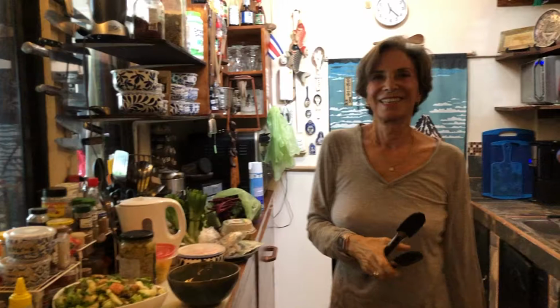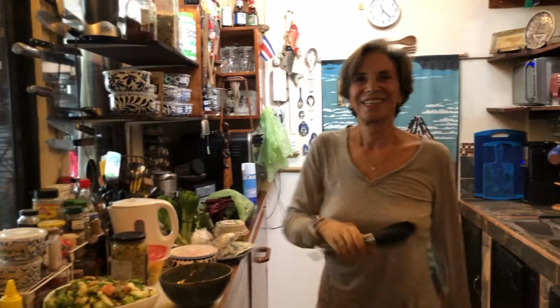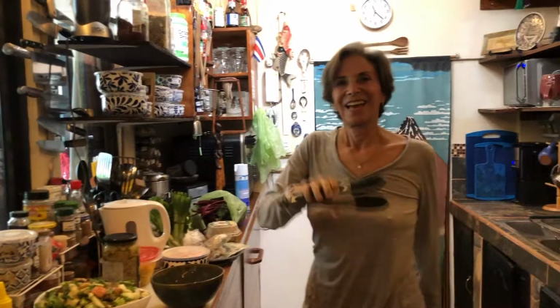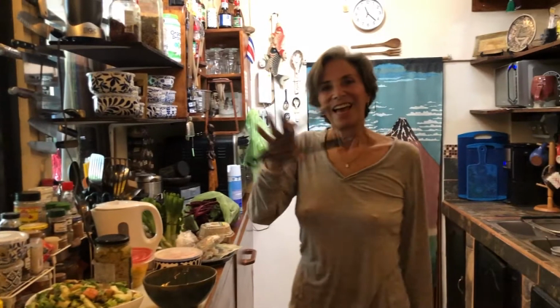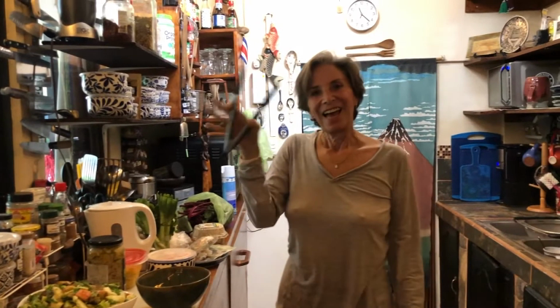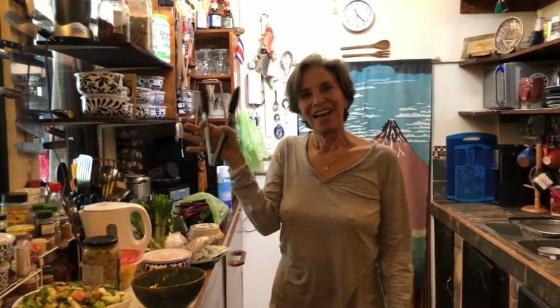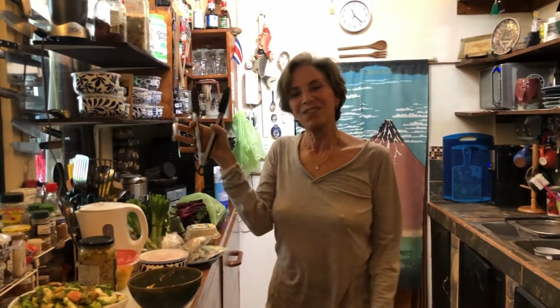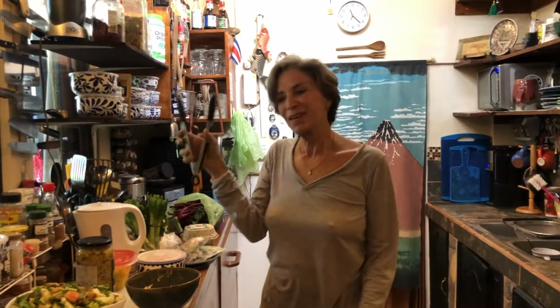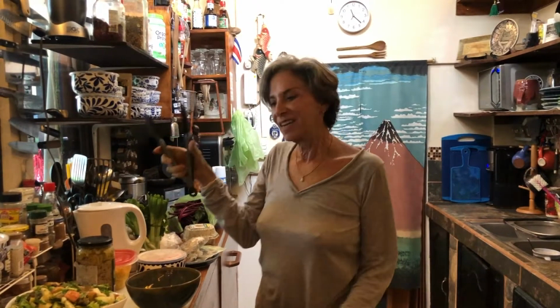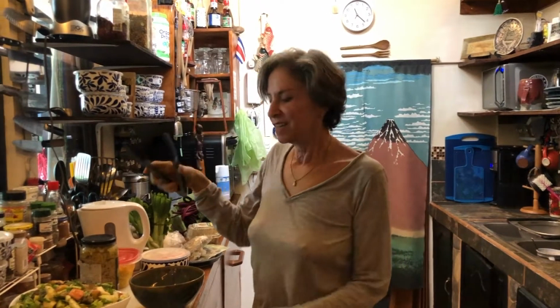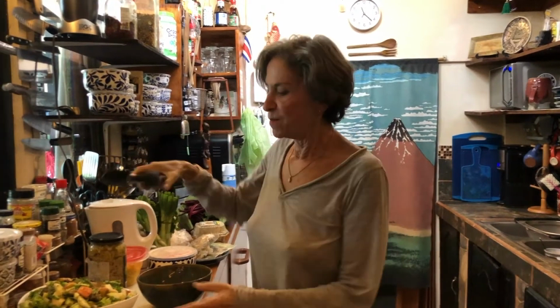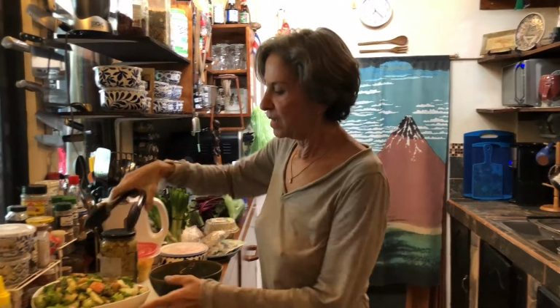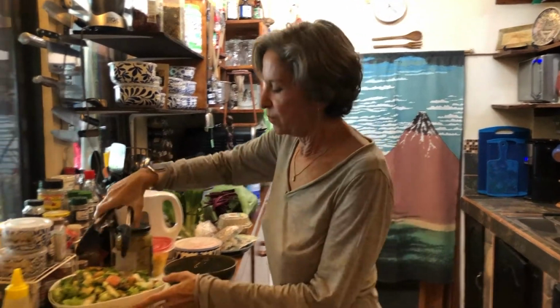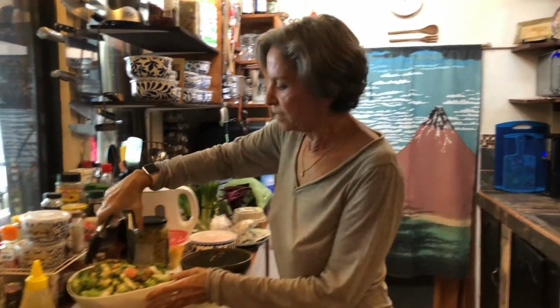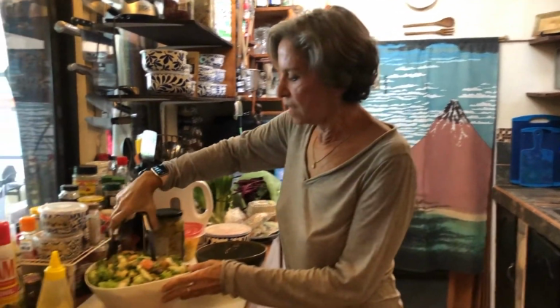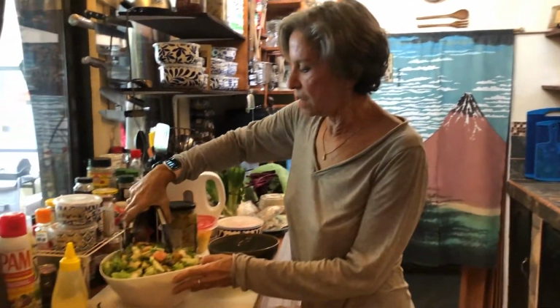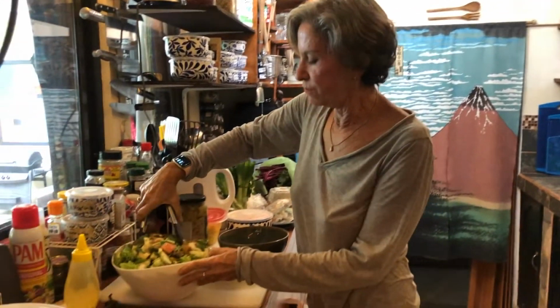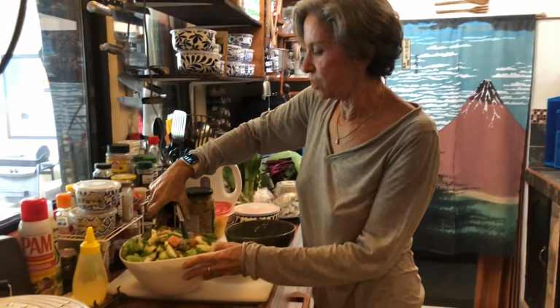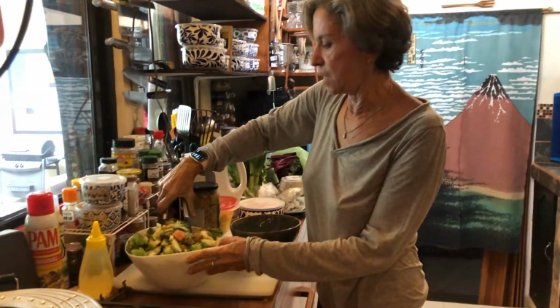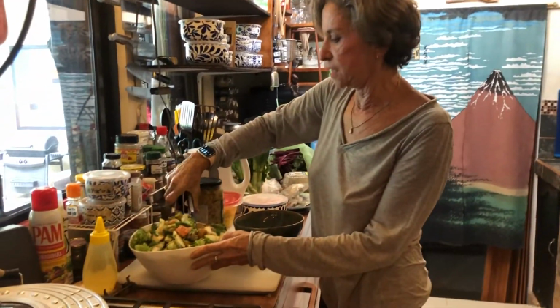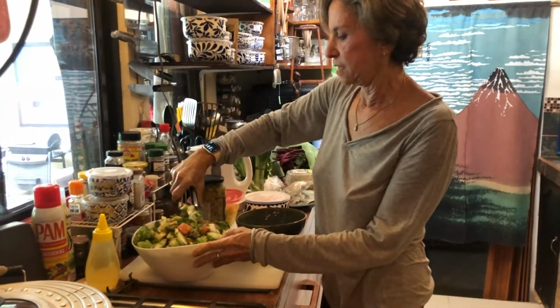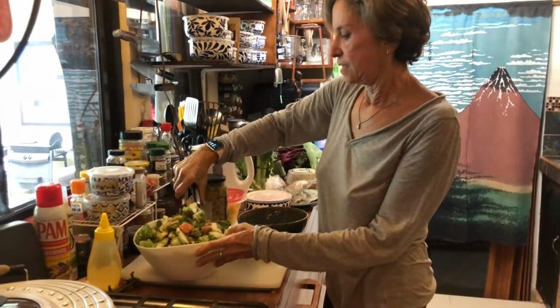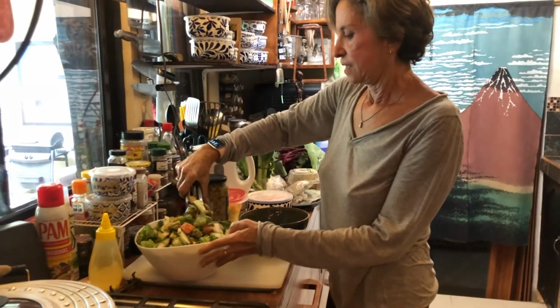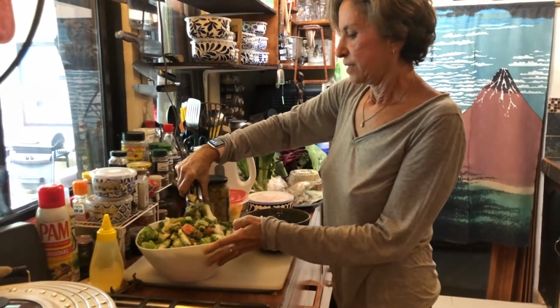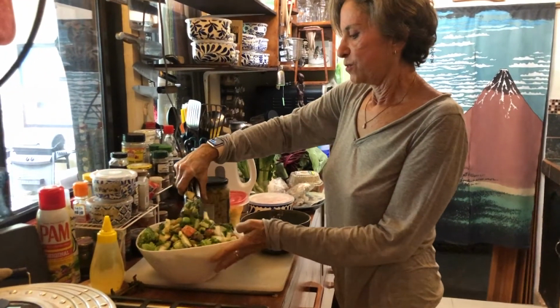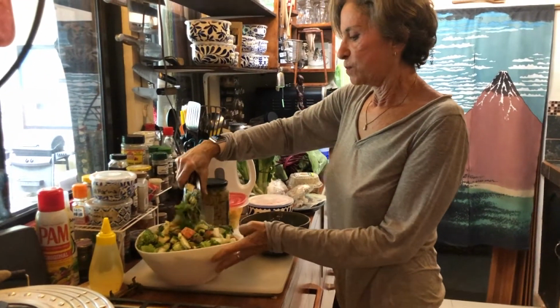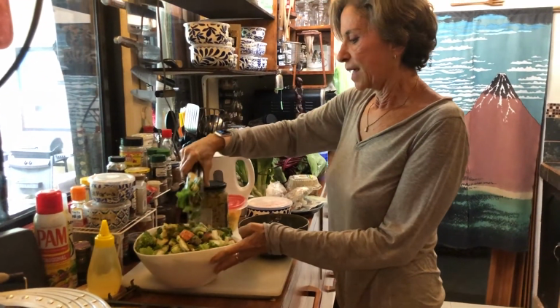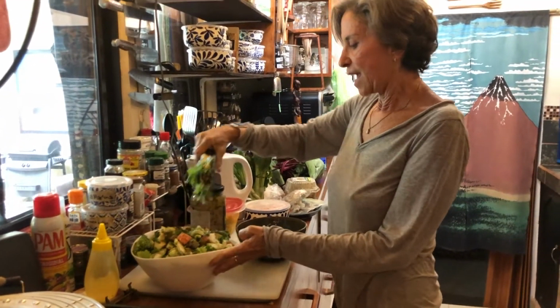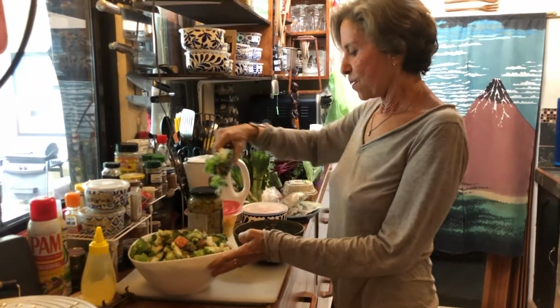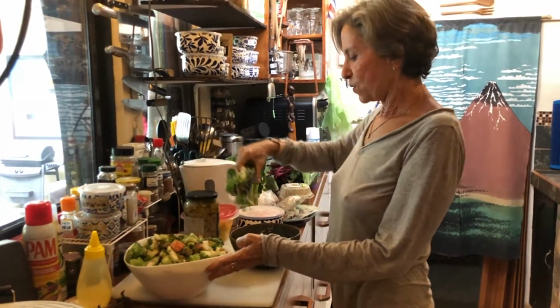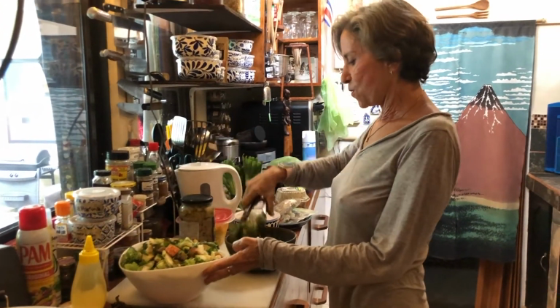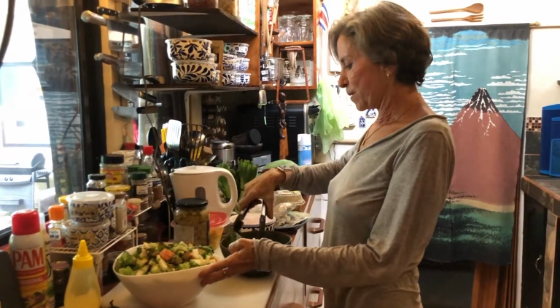Hi everybody! I'm making a quick salad for Jess, who's my camera woman.